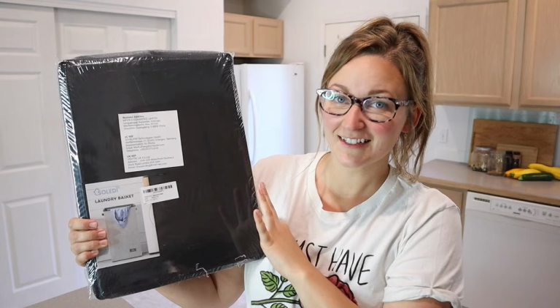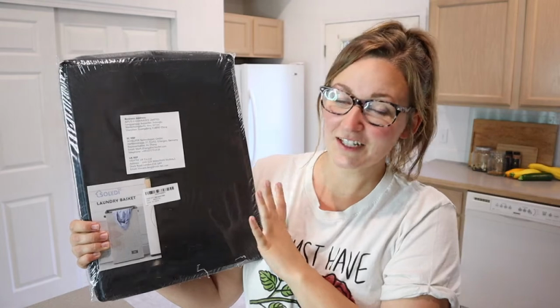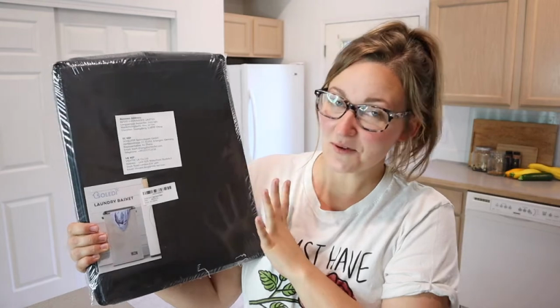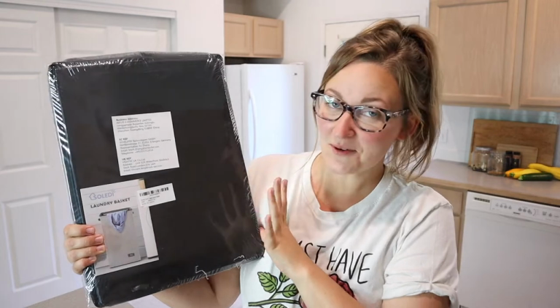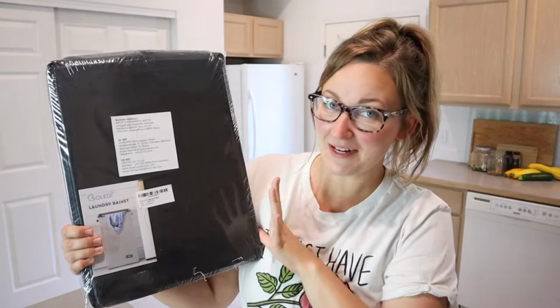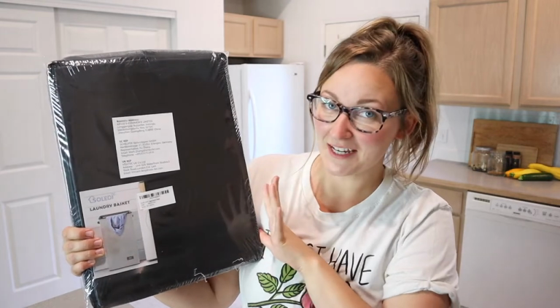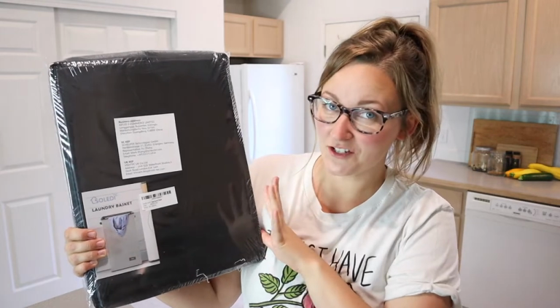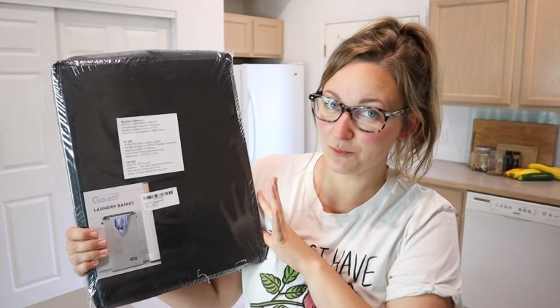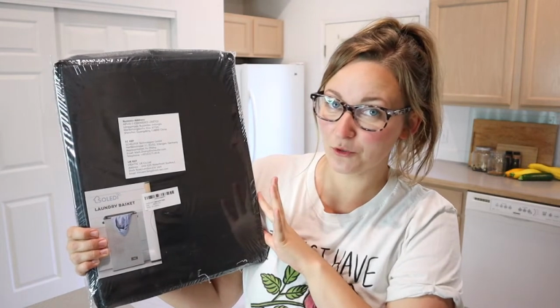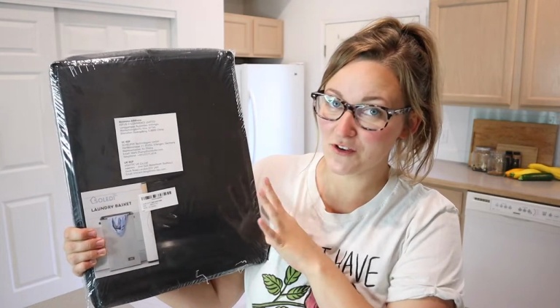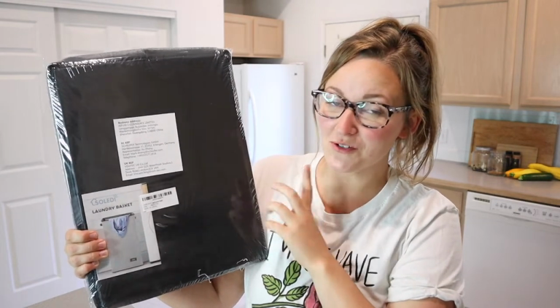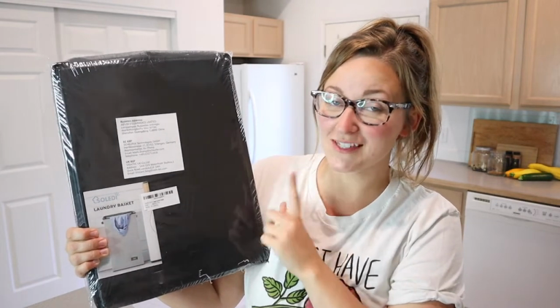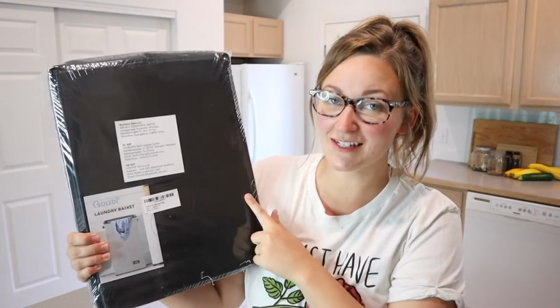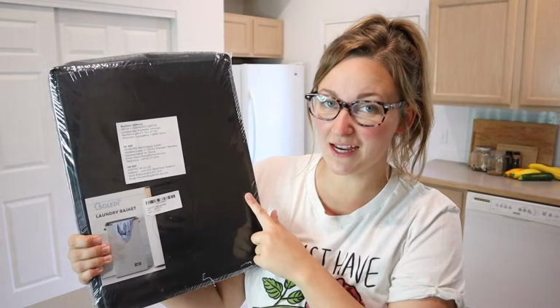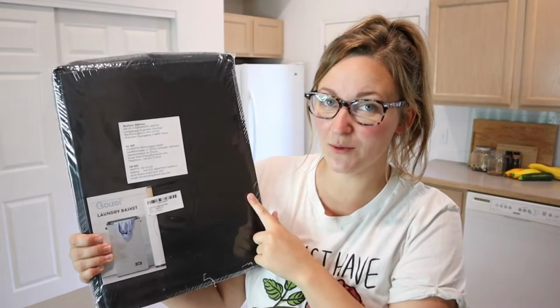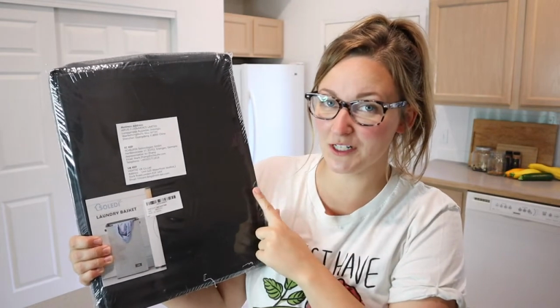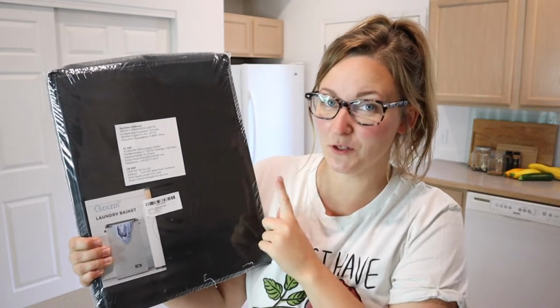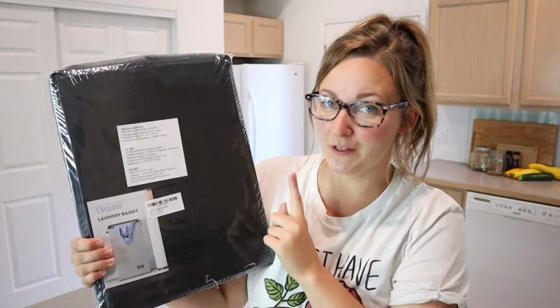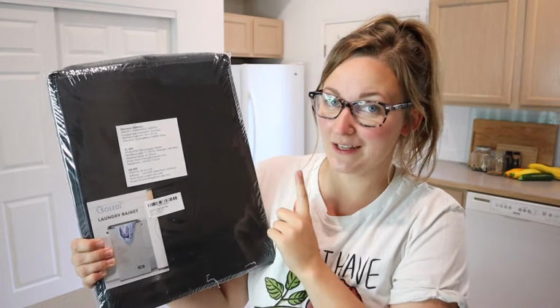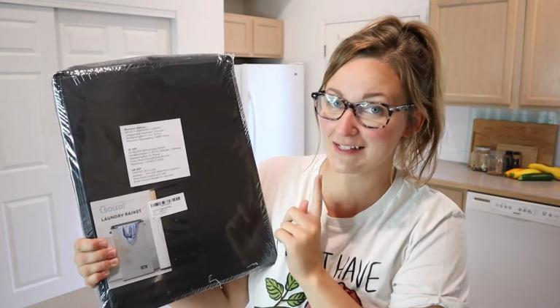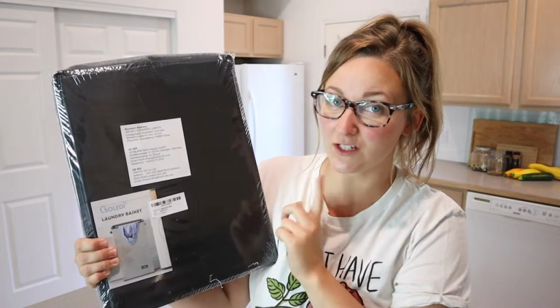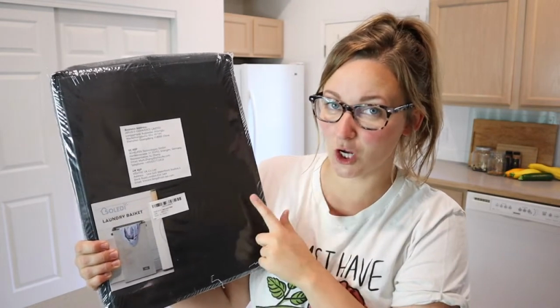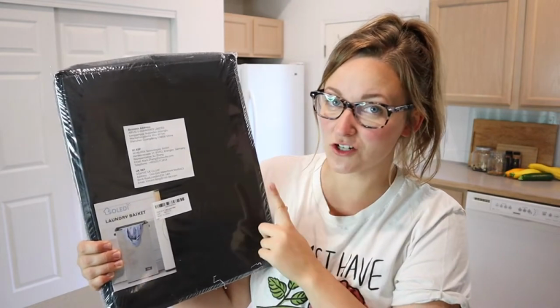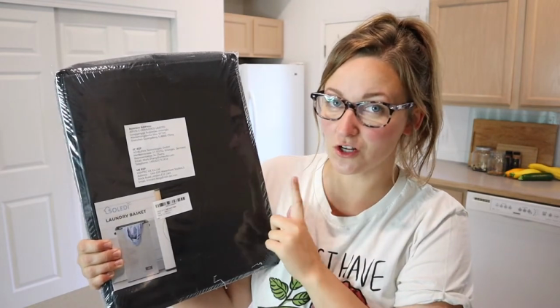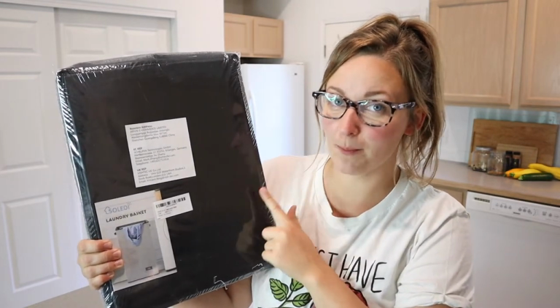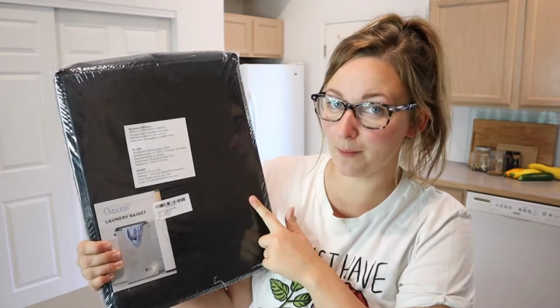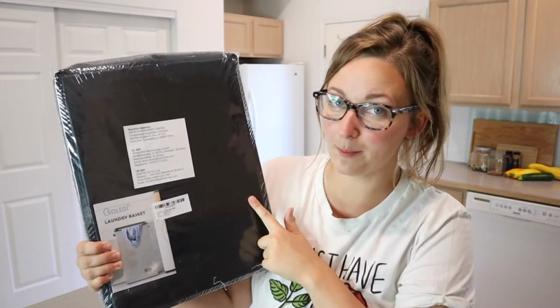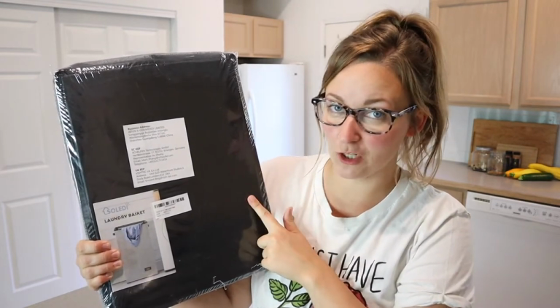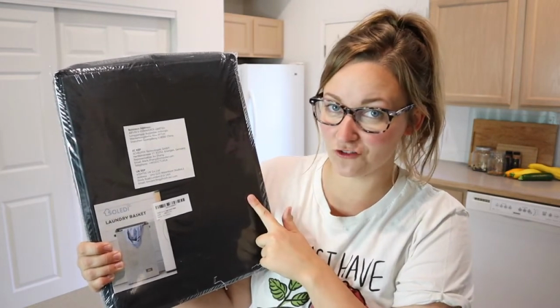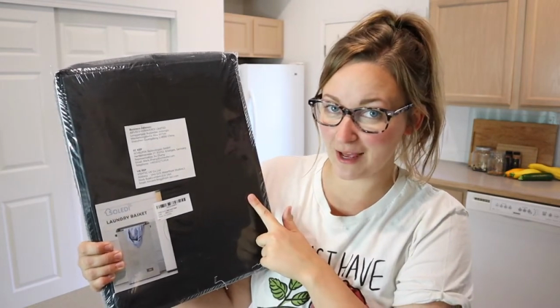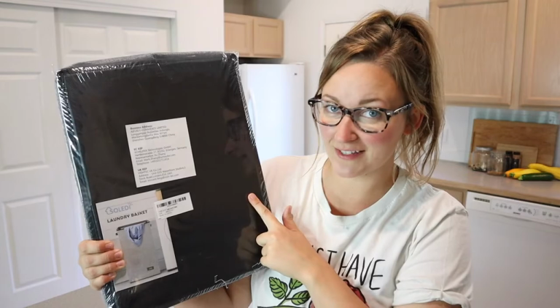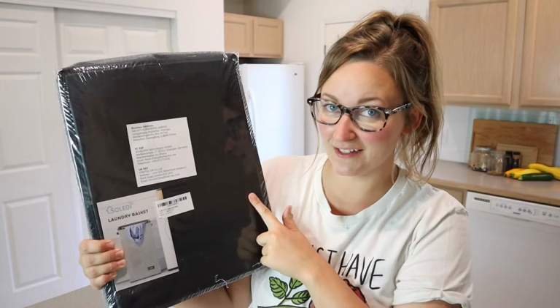Hello, welcome back to KG Simple Reviews. Today I'm going to be reviewing this large pop-up laundry basket.